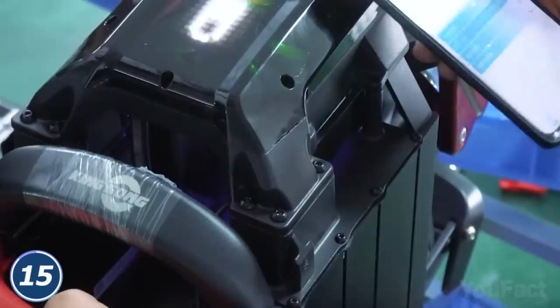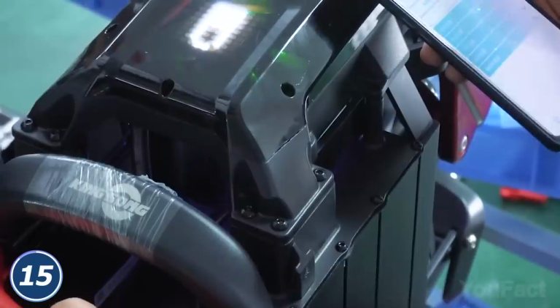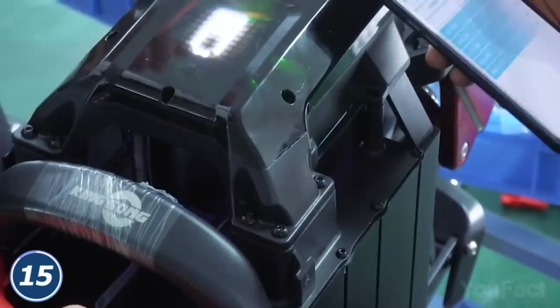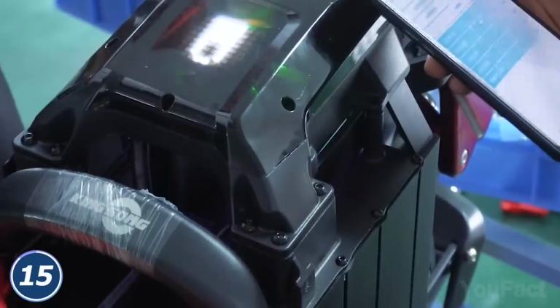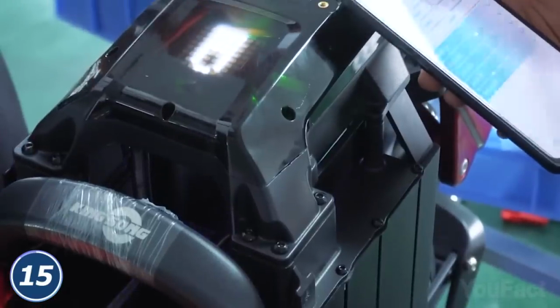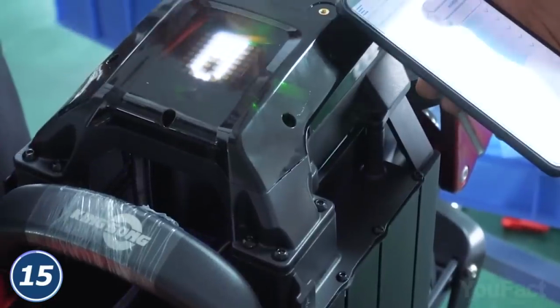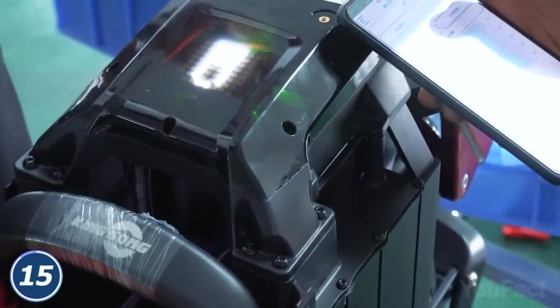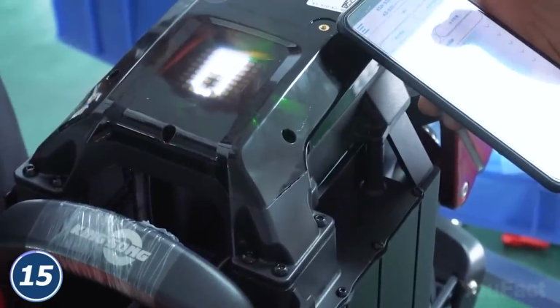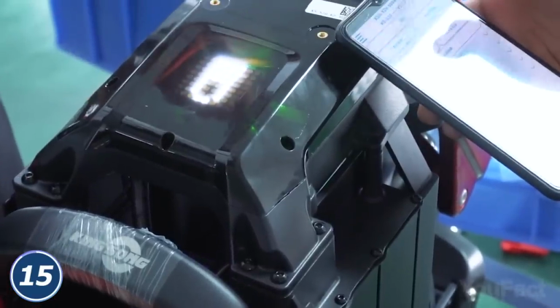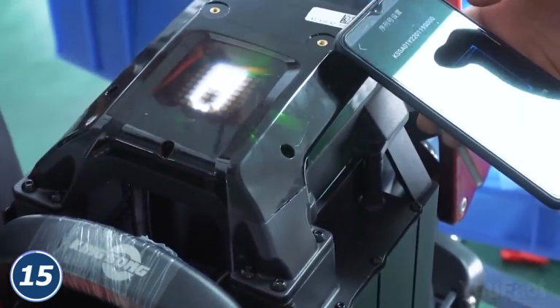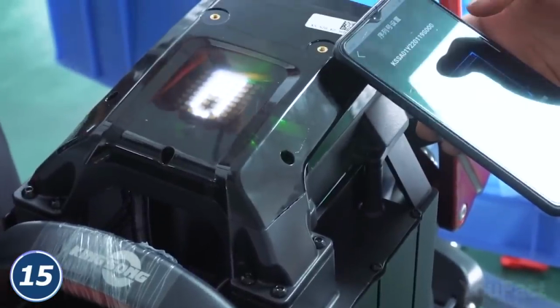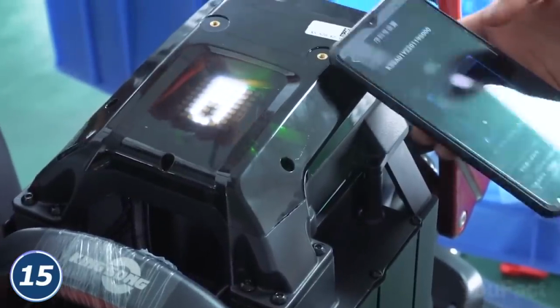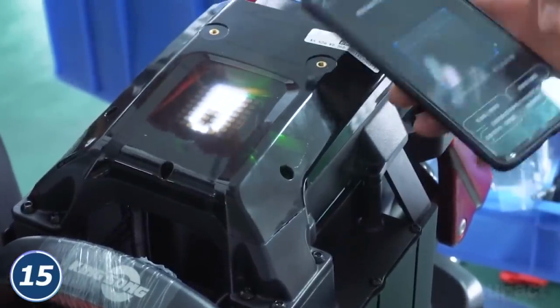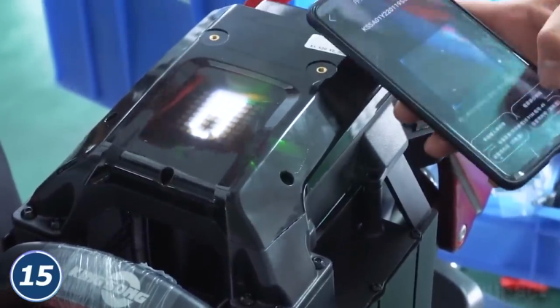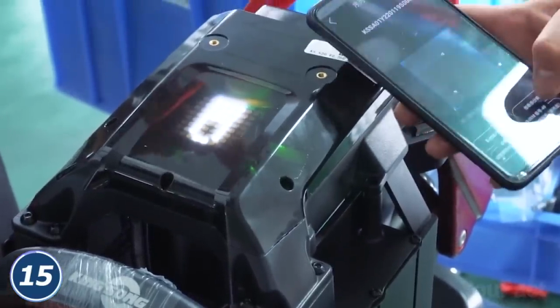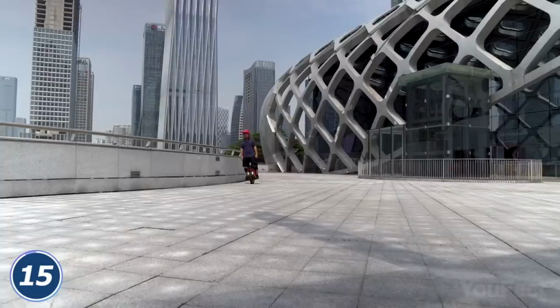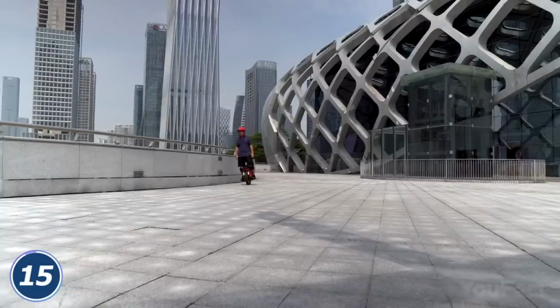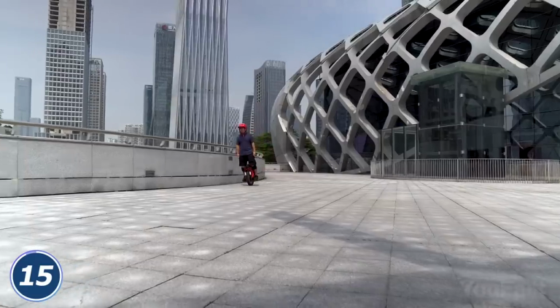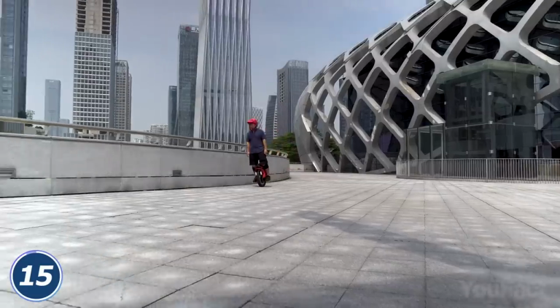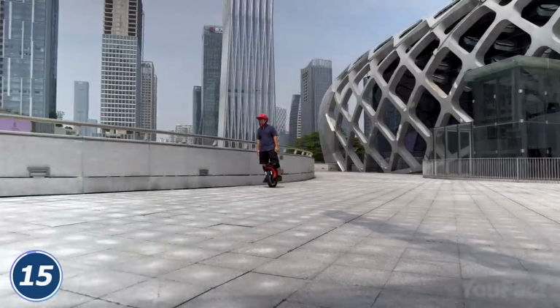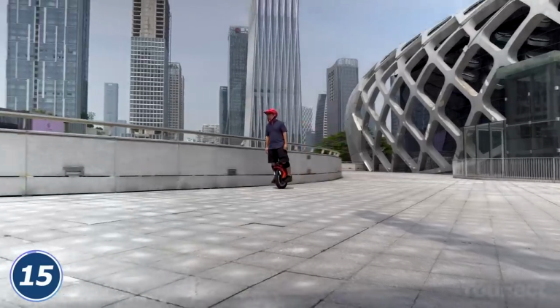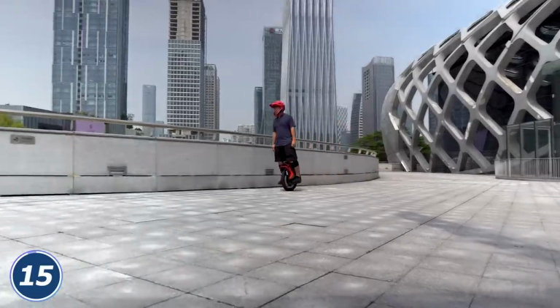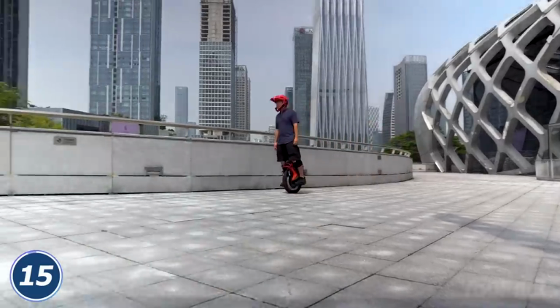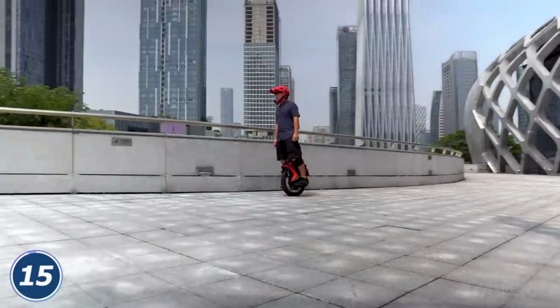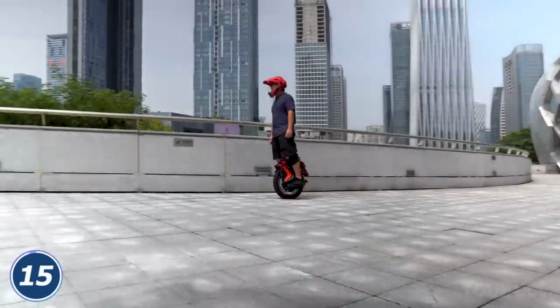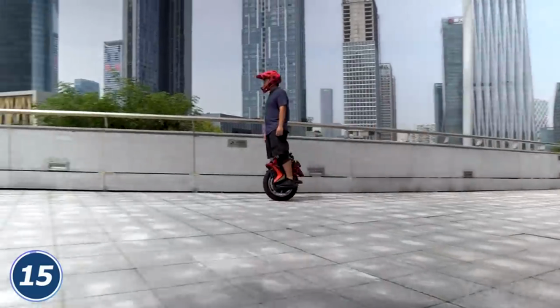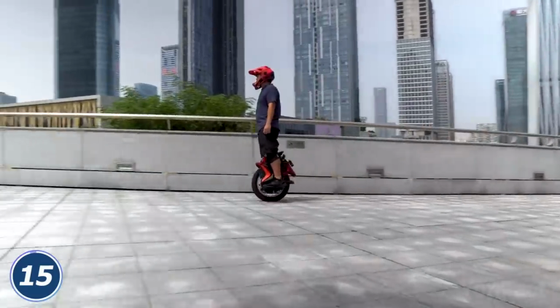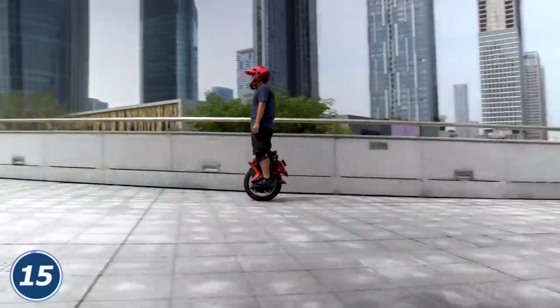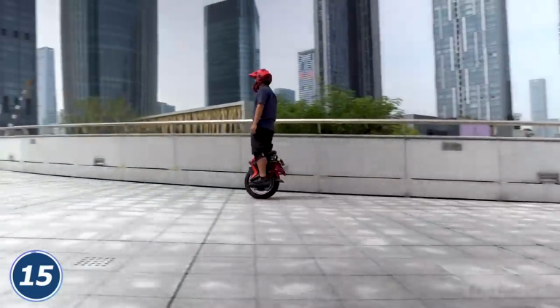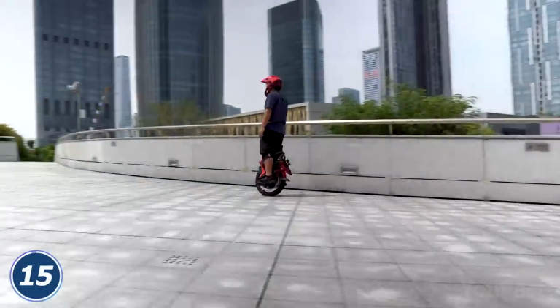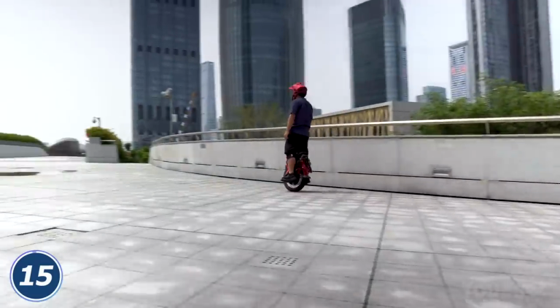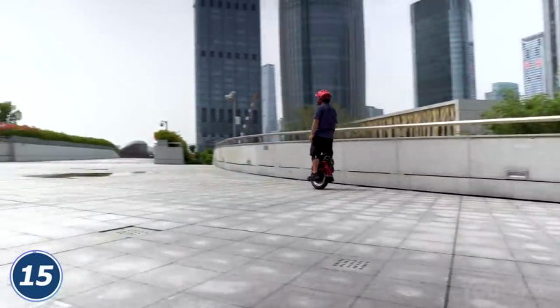Finally, charge the vehicle for 4-5 hours to cover a 125-mile range. That's impressive!